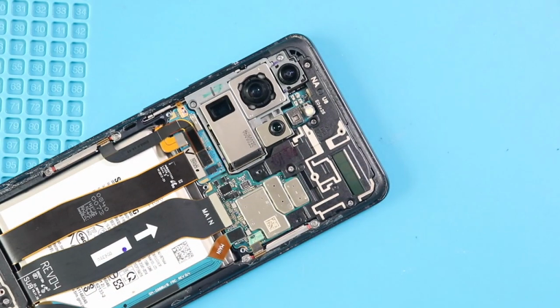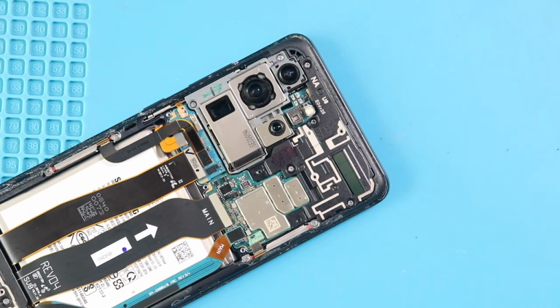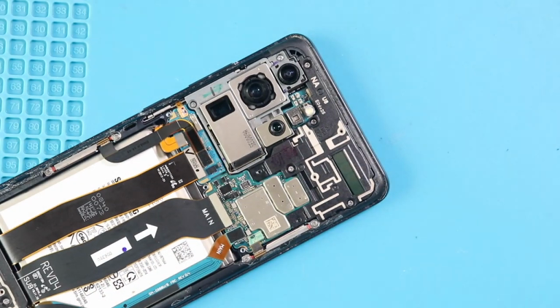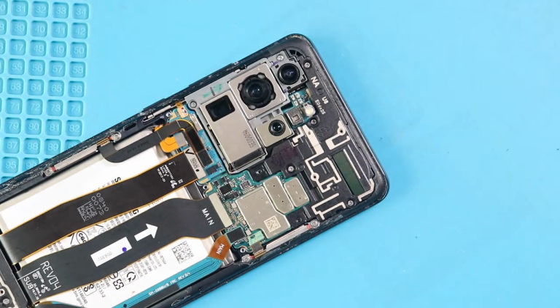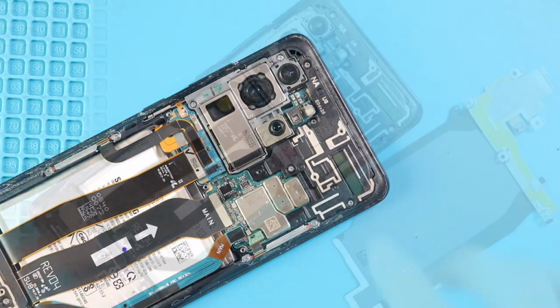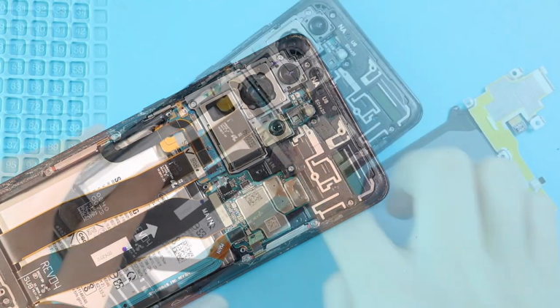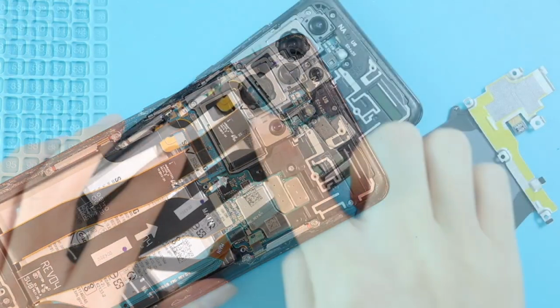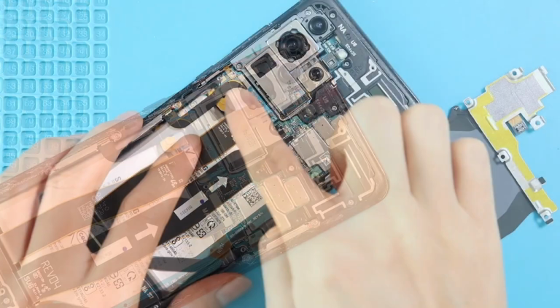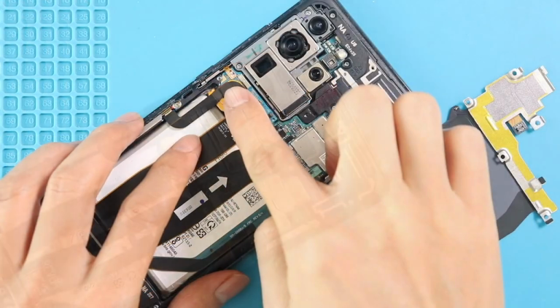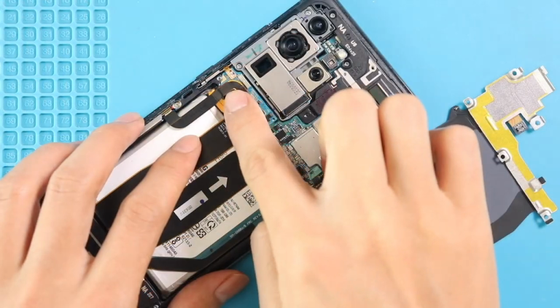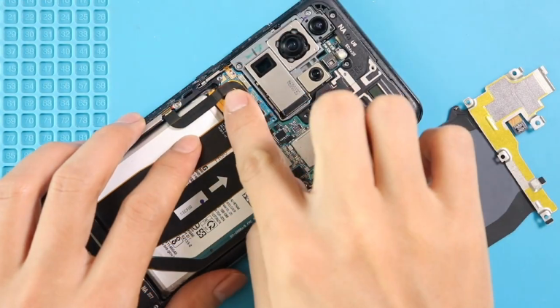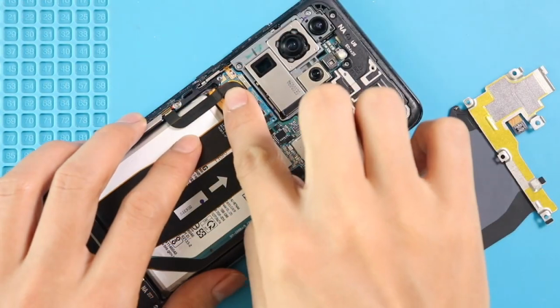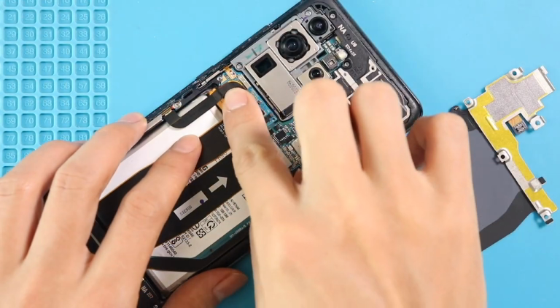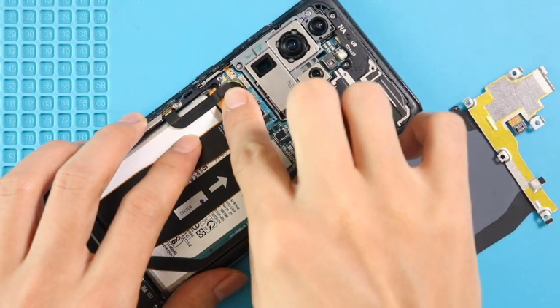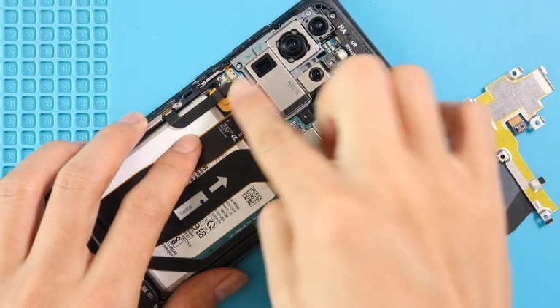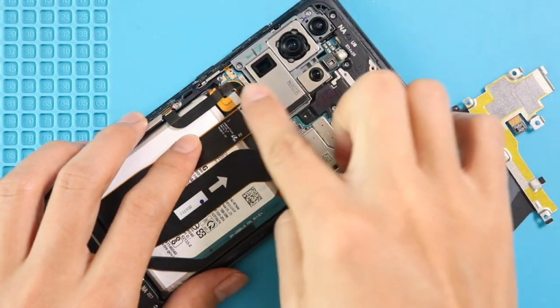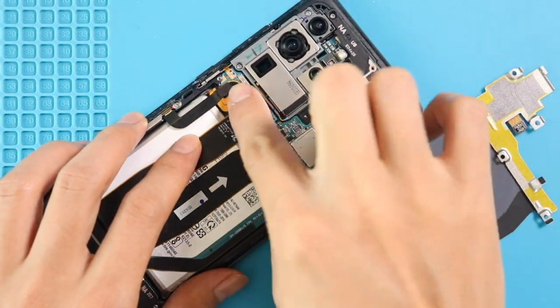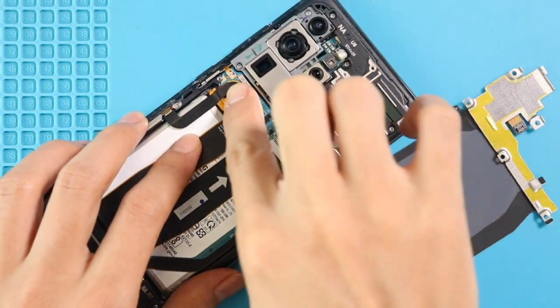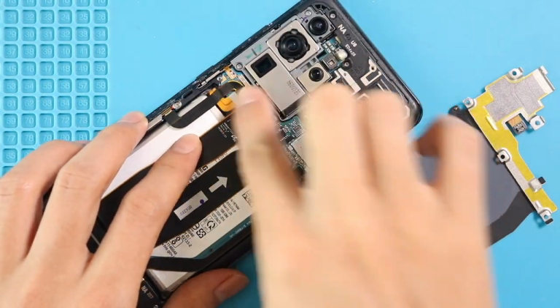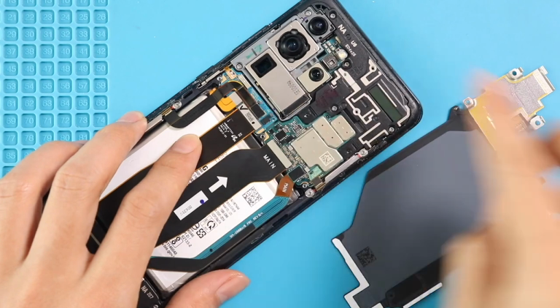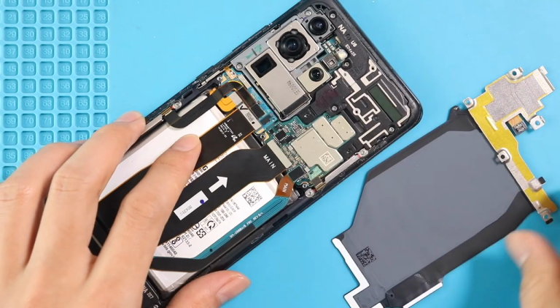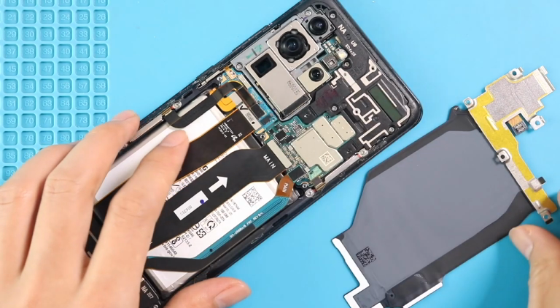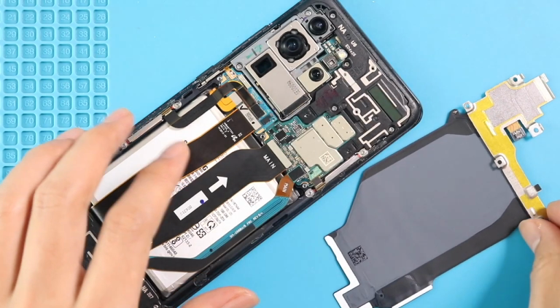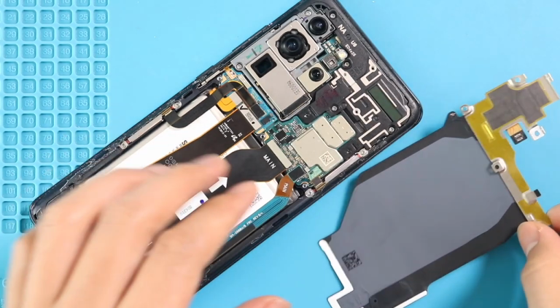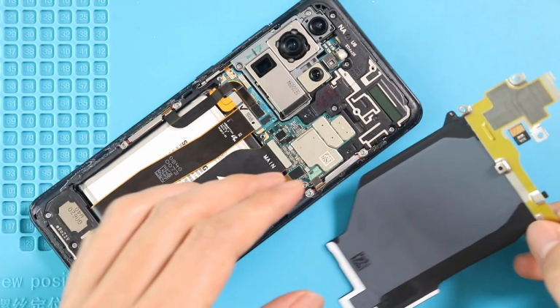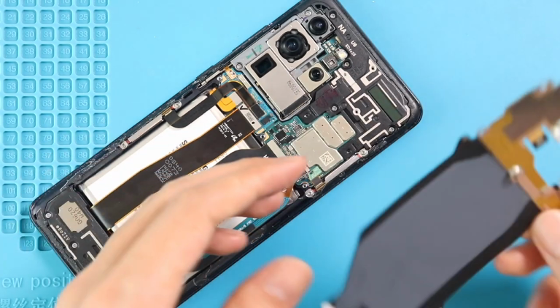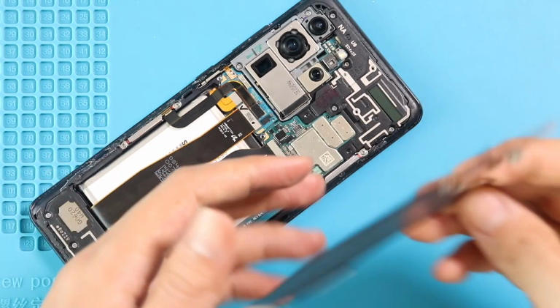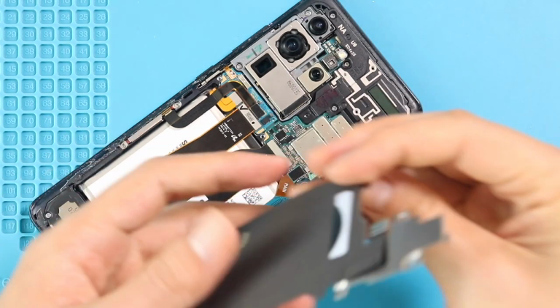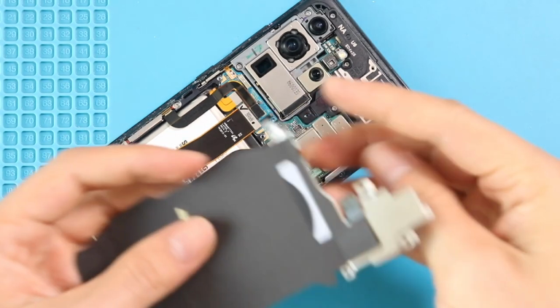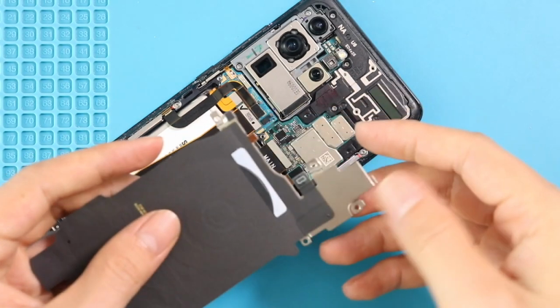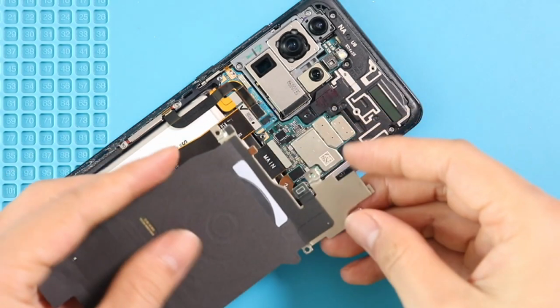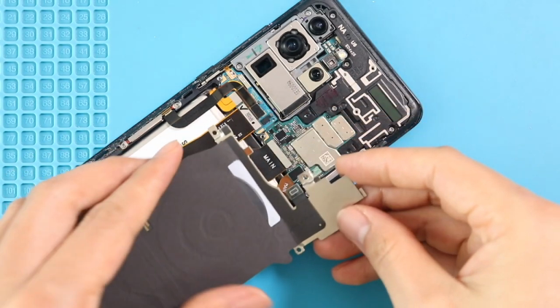Next, secure the battery plug. Then place the wireless pad by securing five screws and connecting the plug.